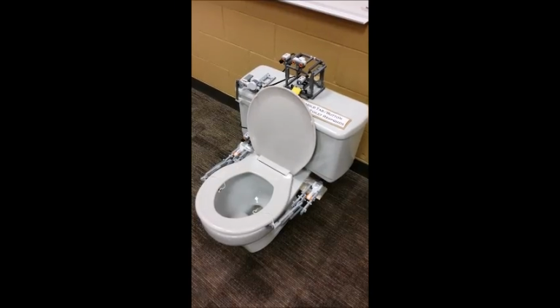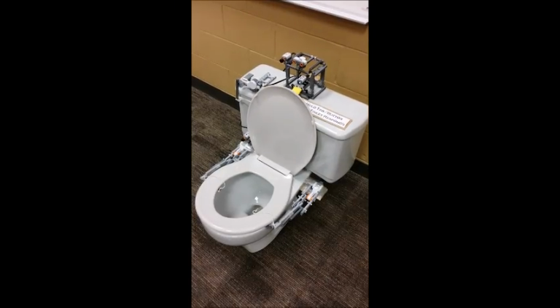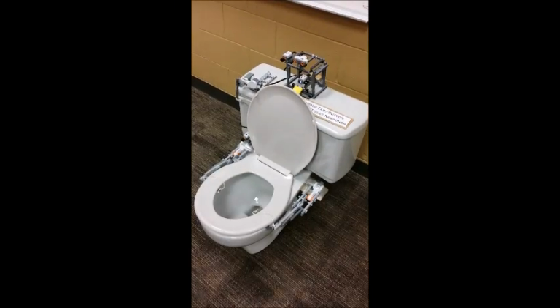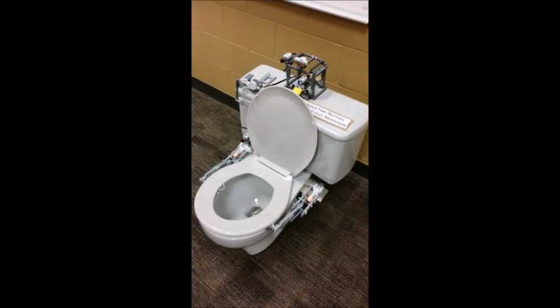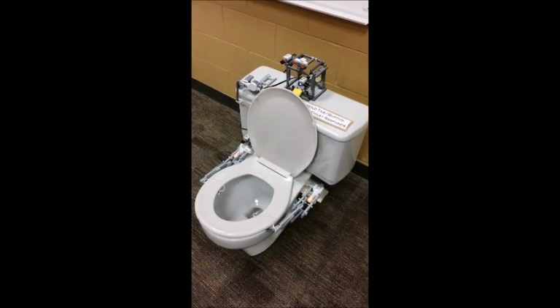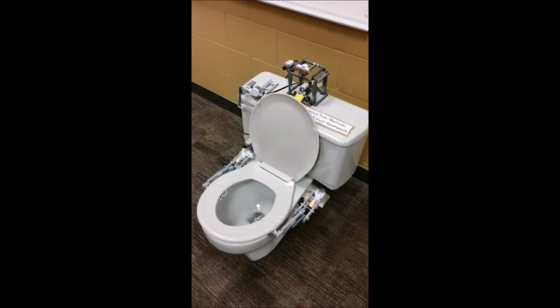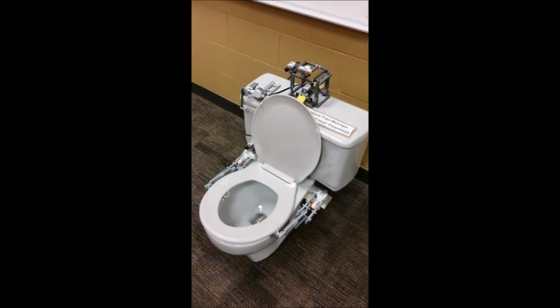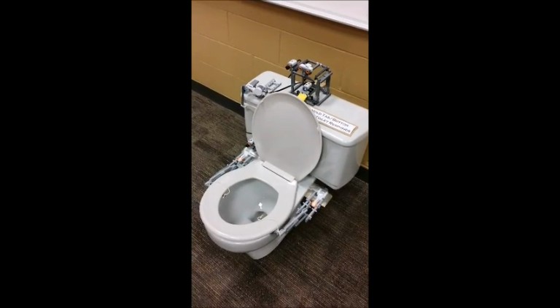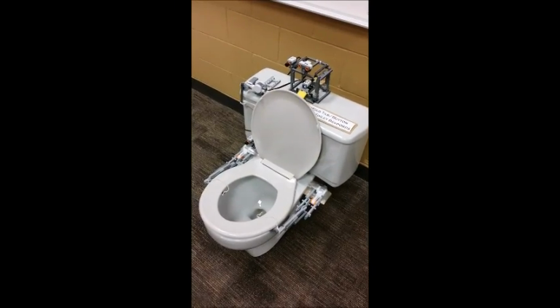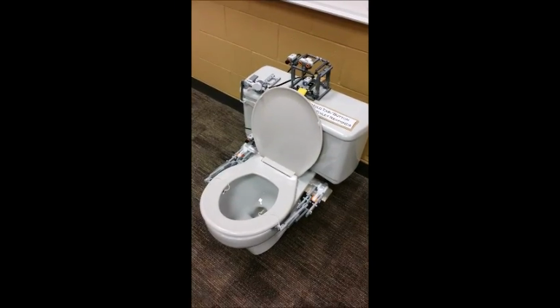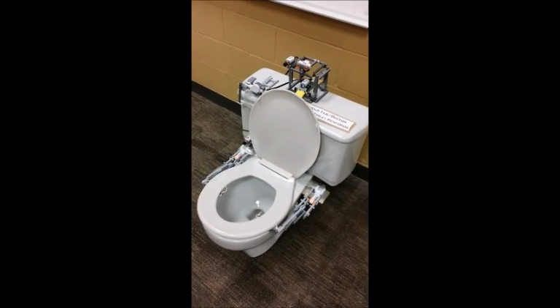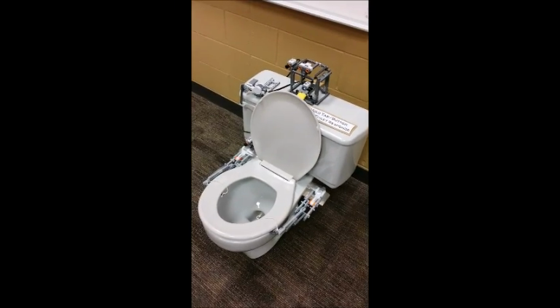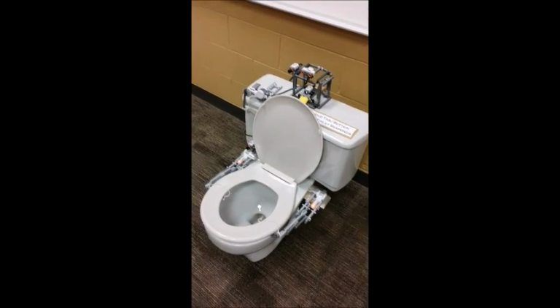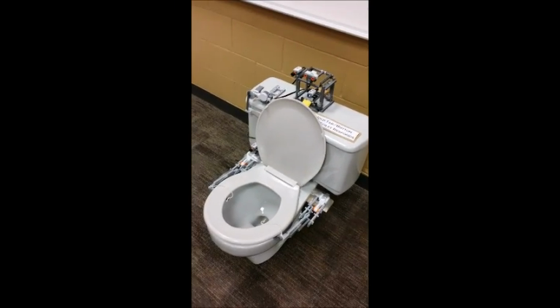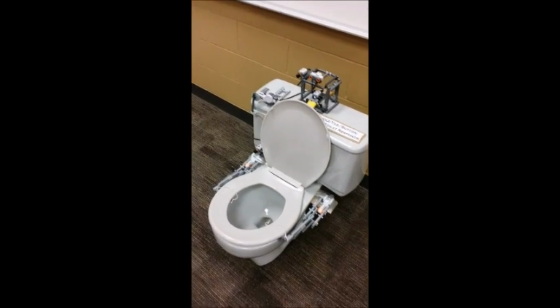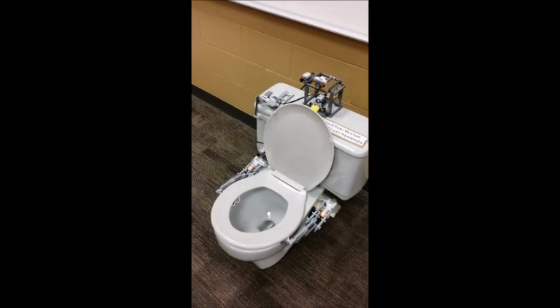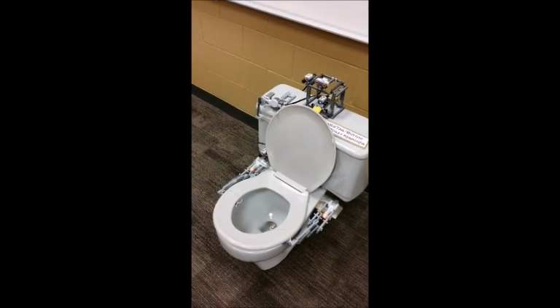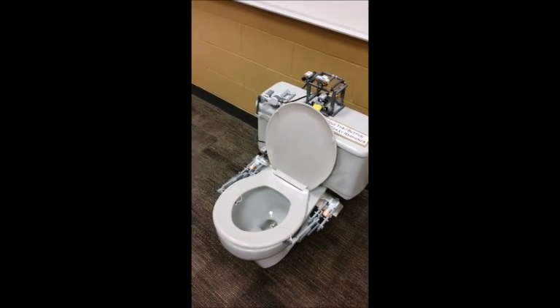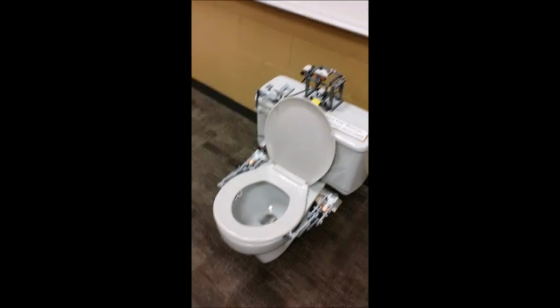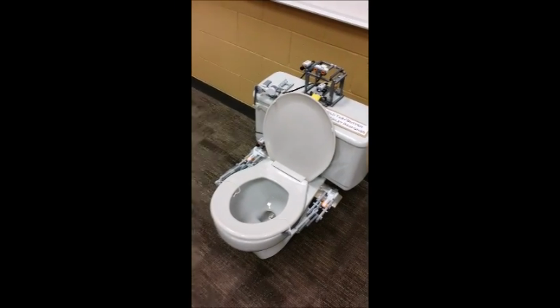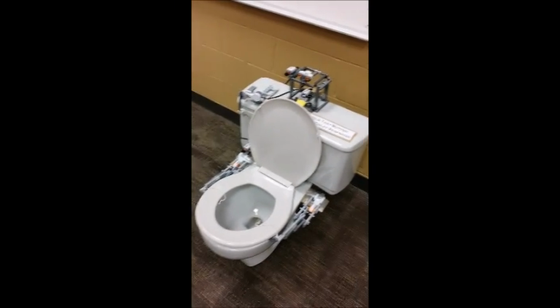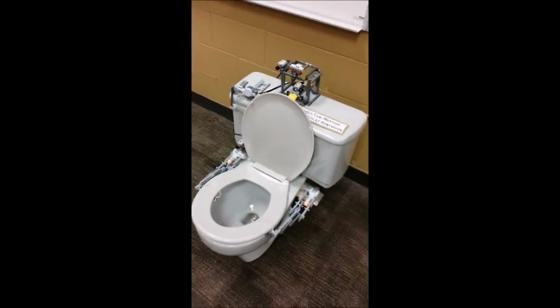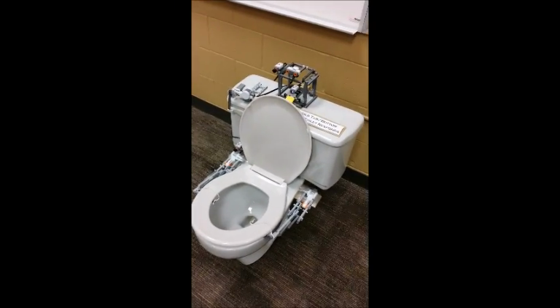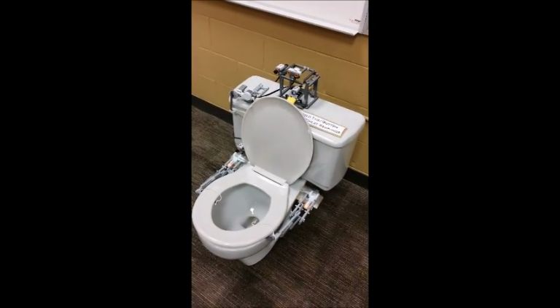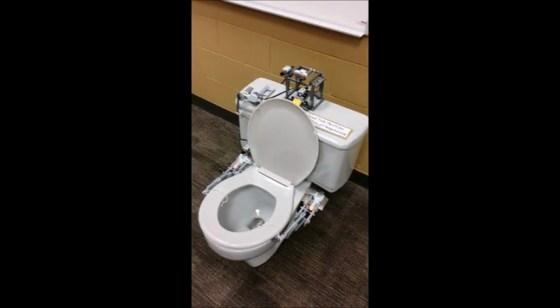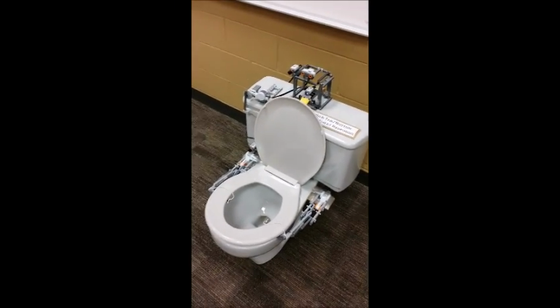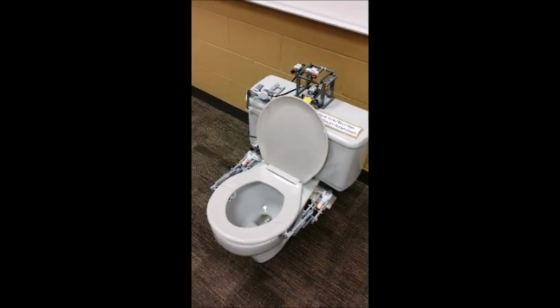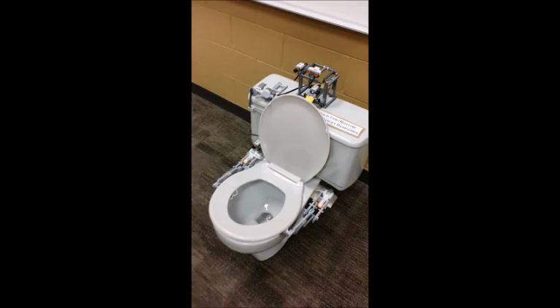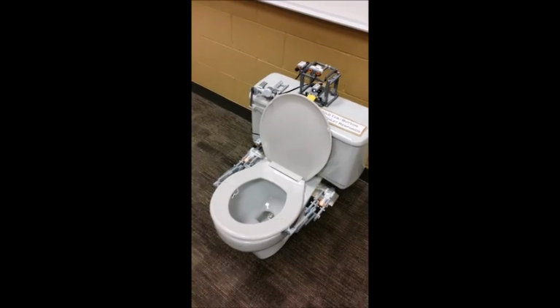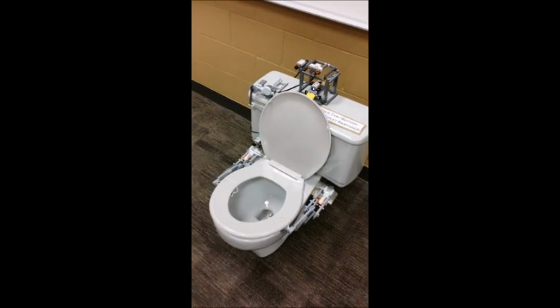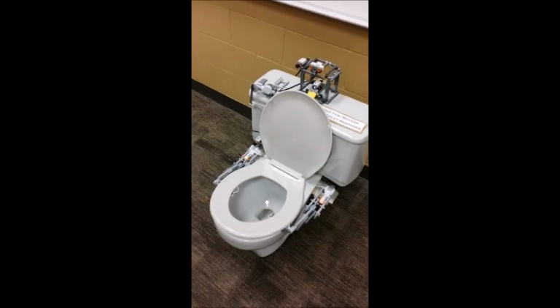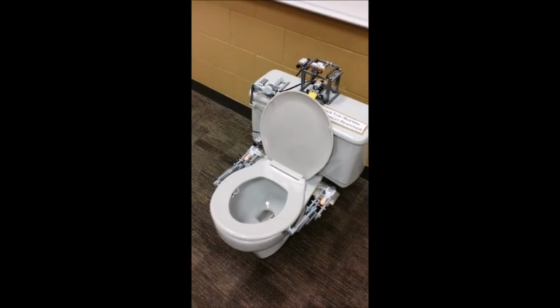Alright, so here's my first year final project. As you can see, we made an automated toilet.